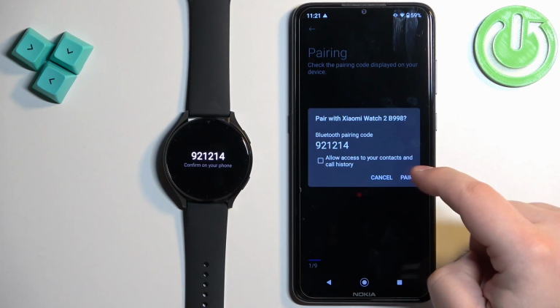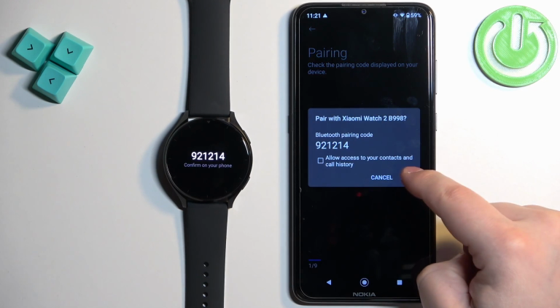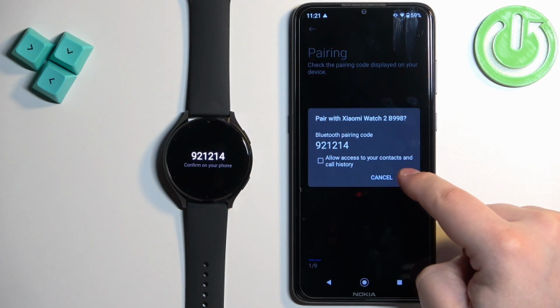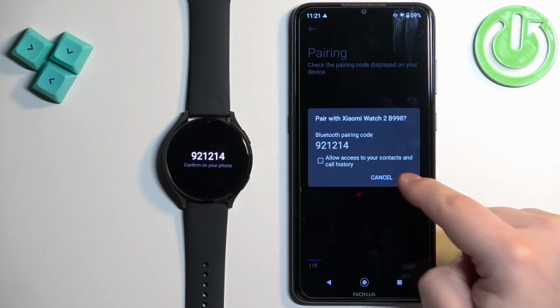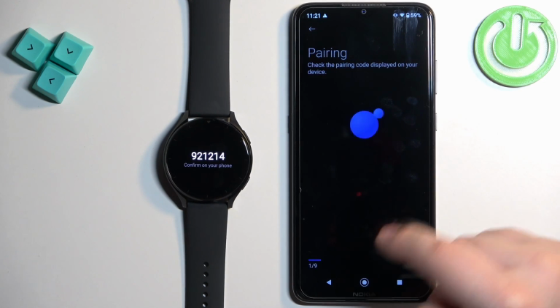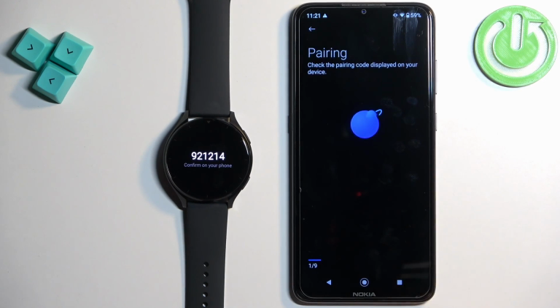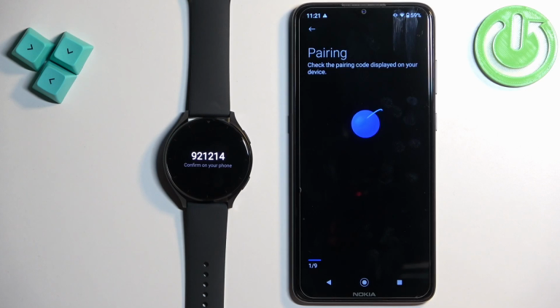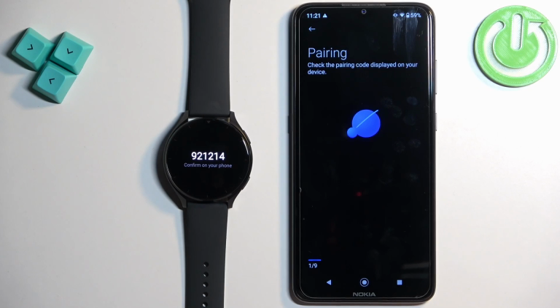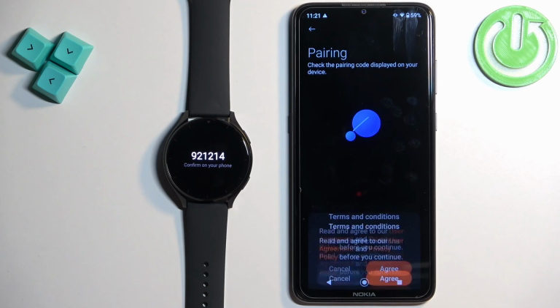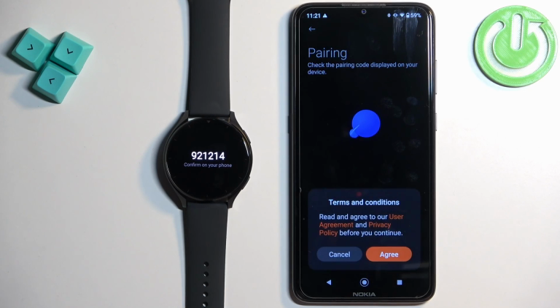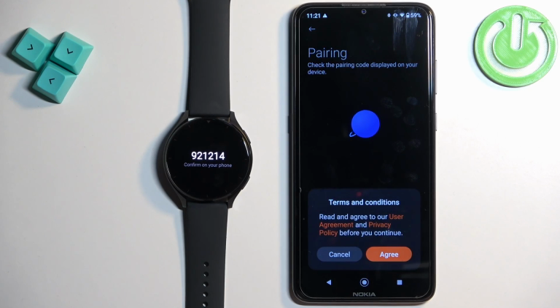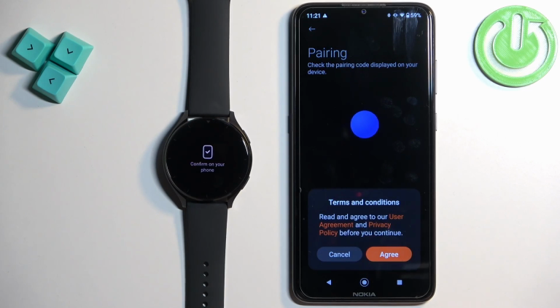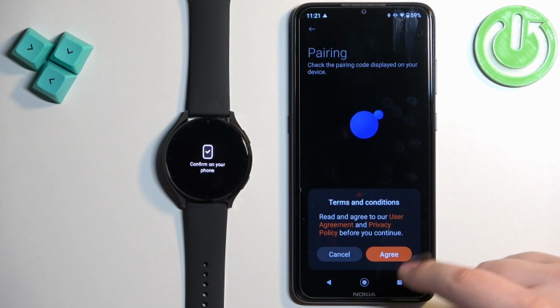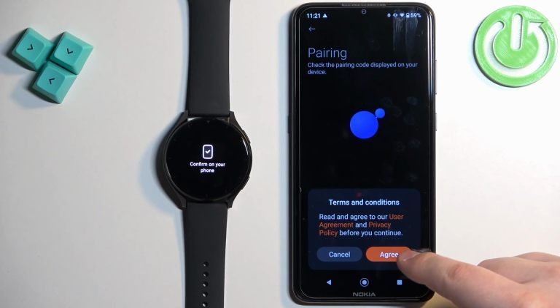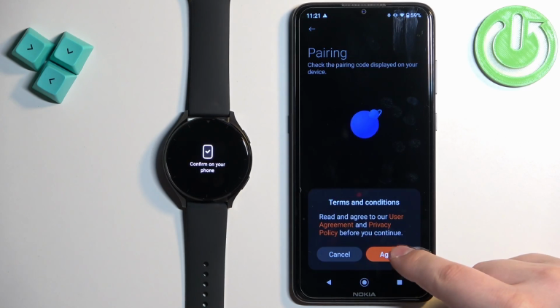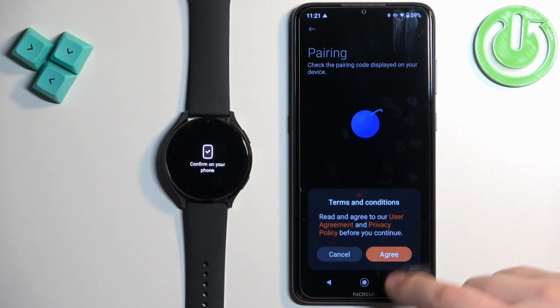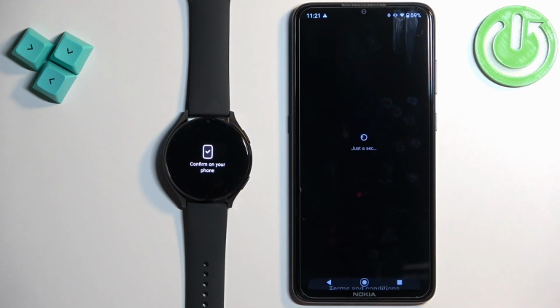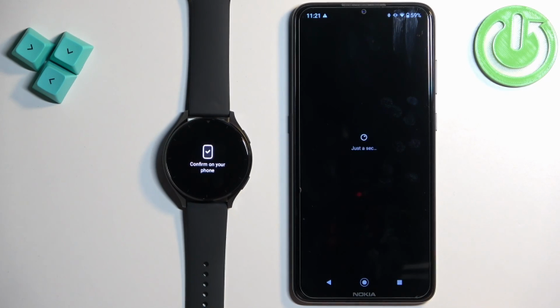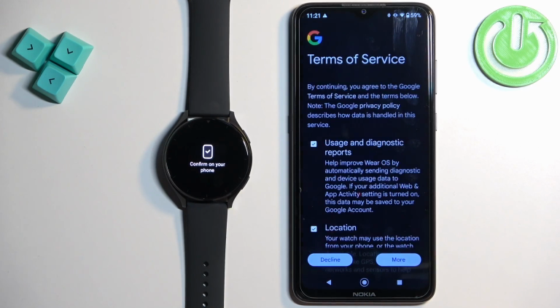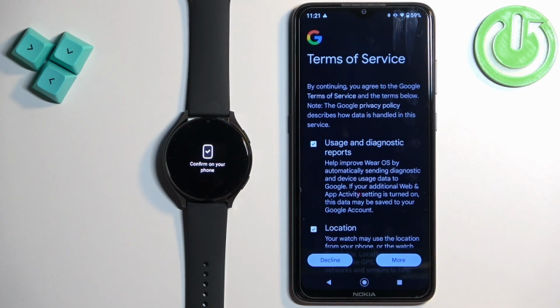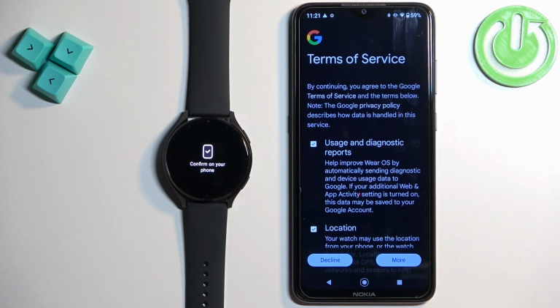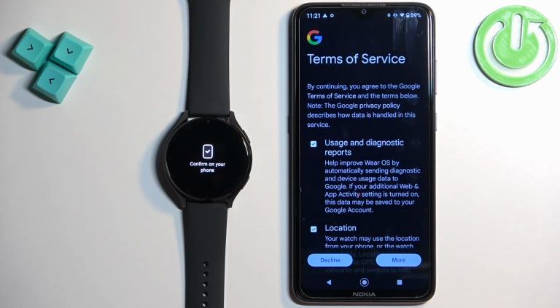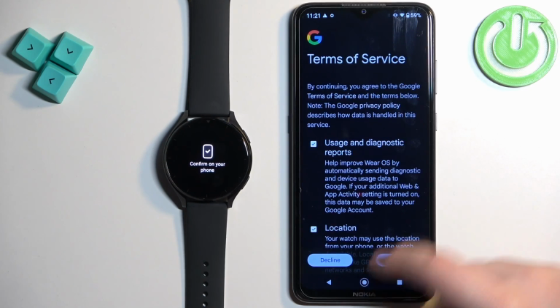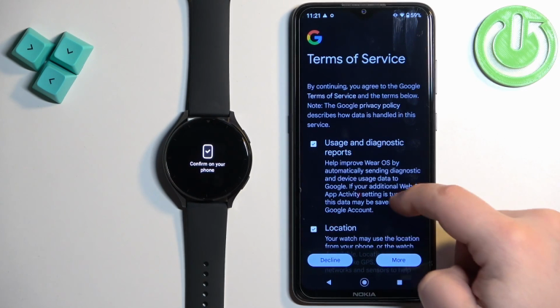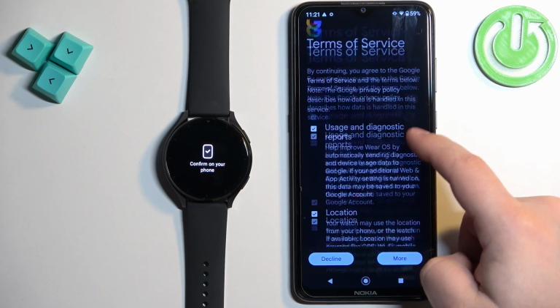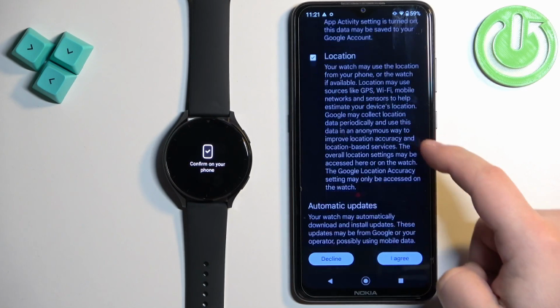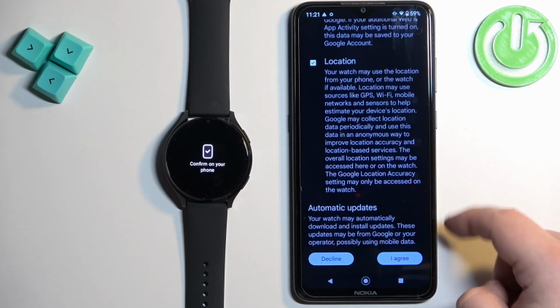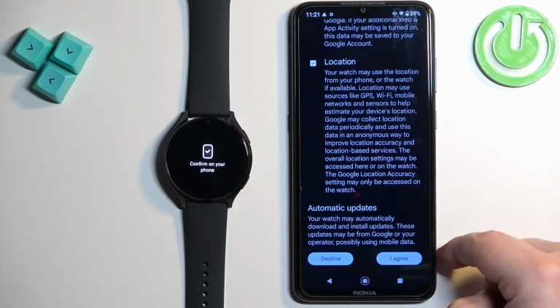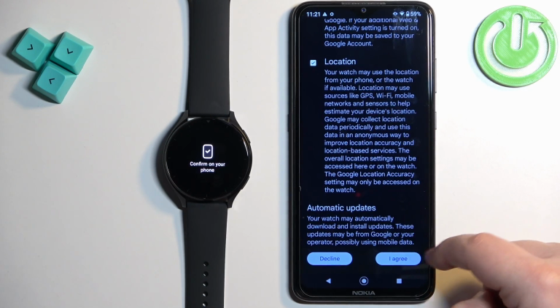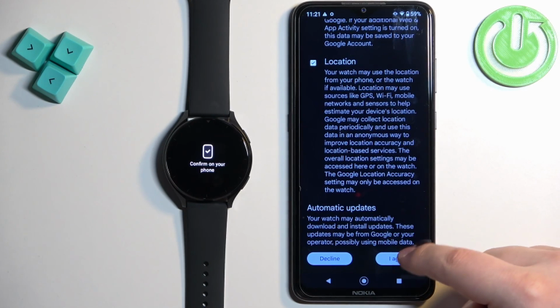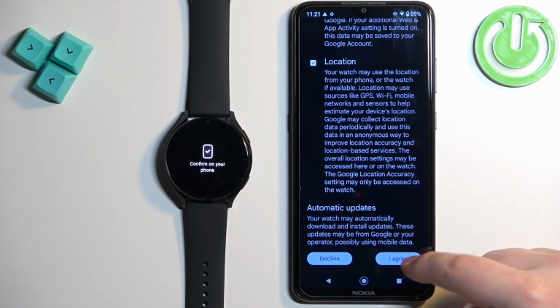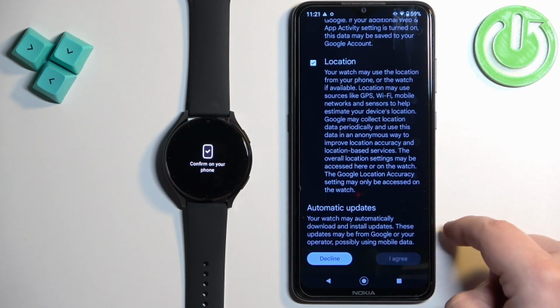Tap on pair, tap on agree. Here scroll down and tap on I agree.